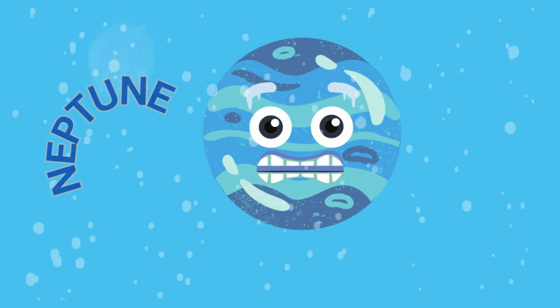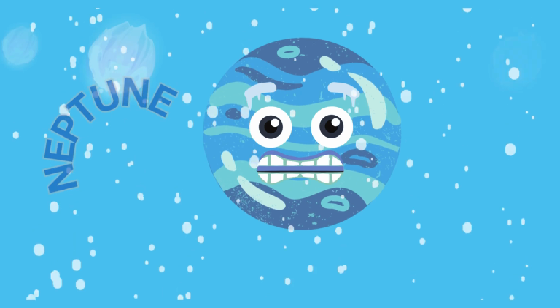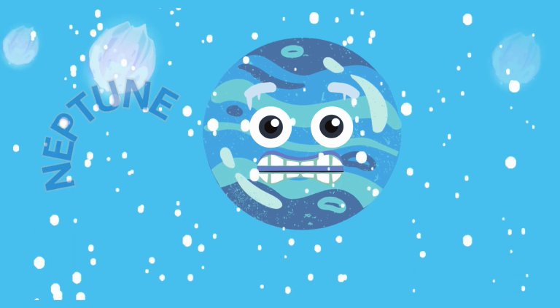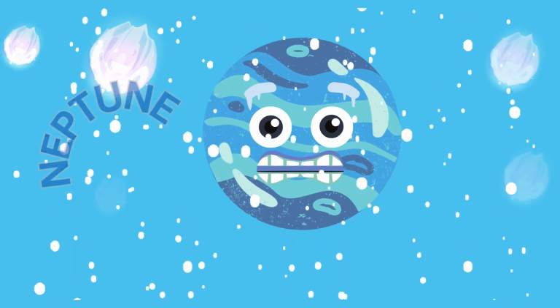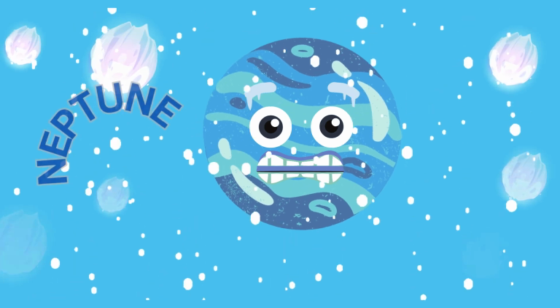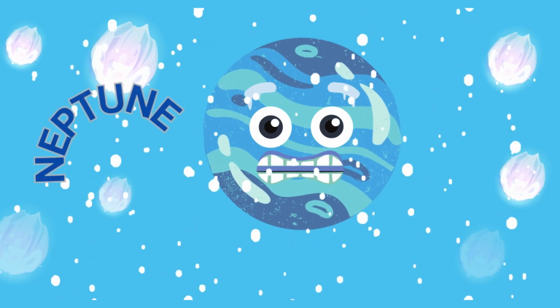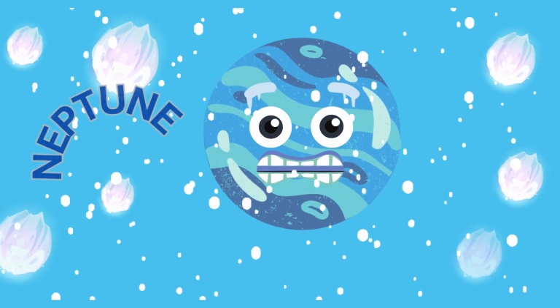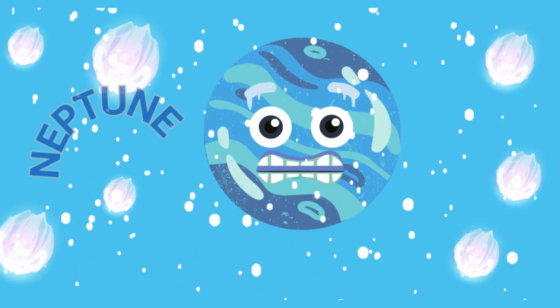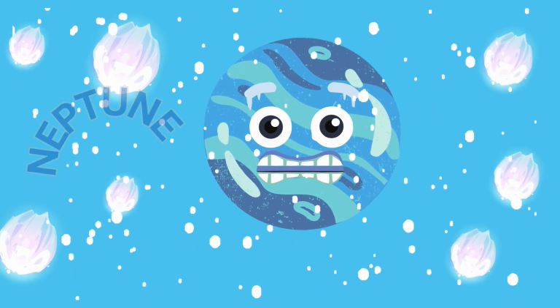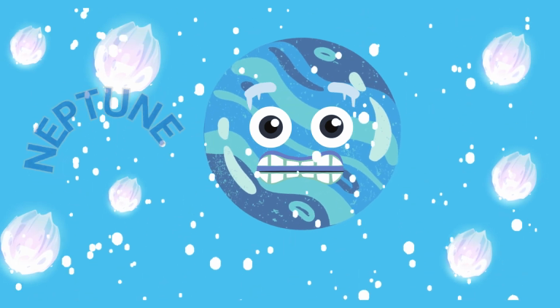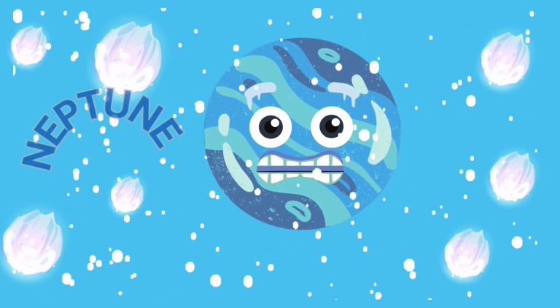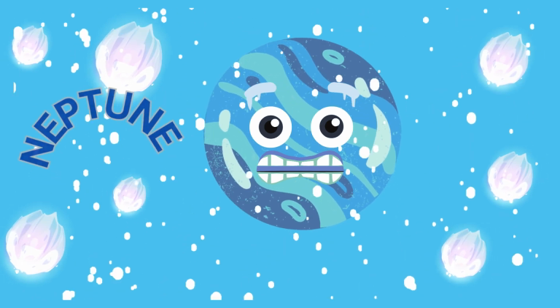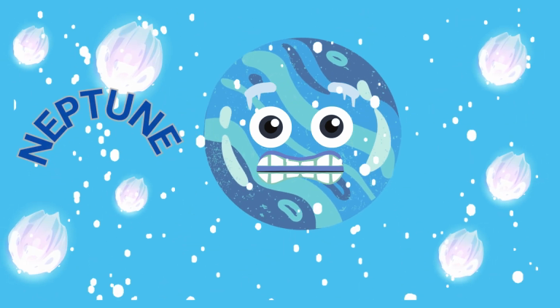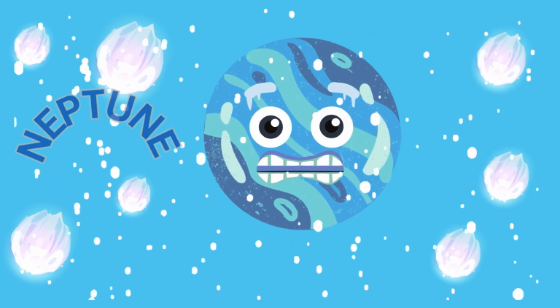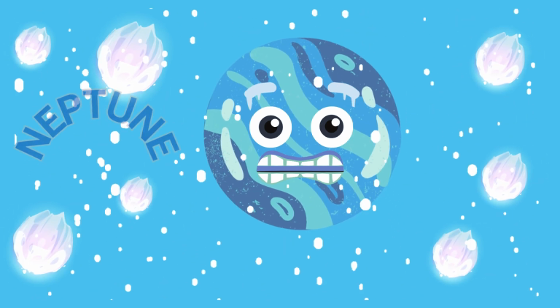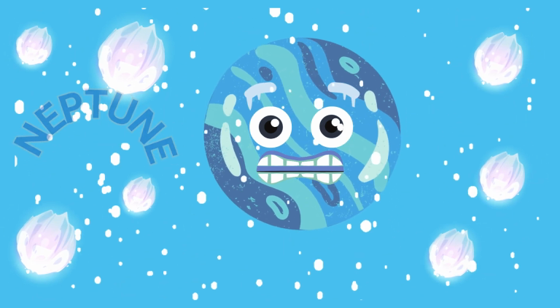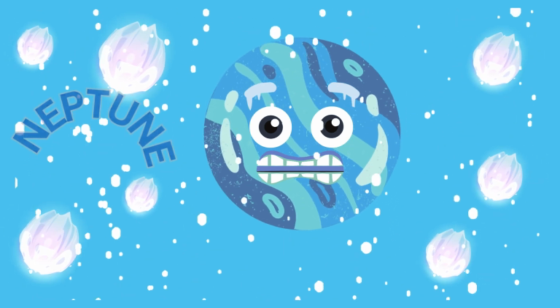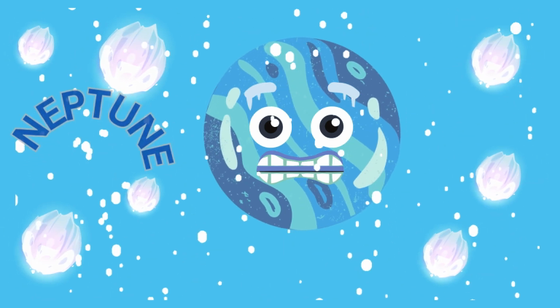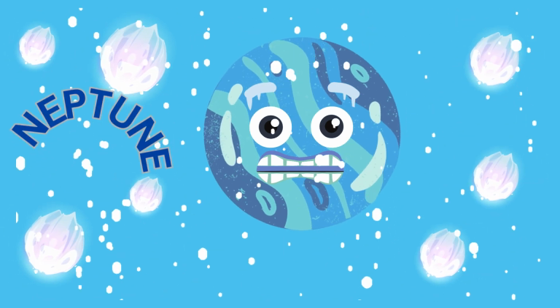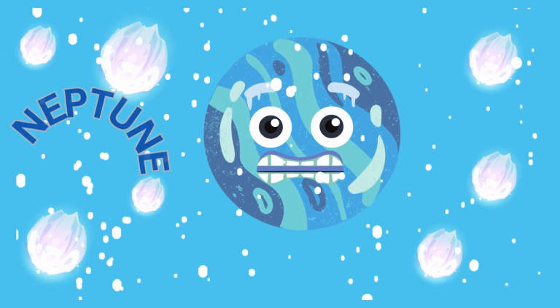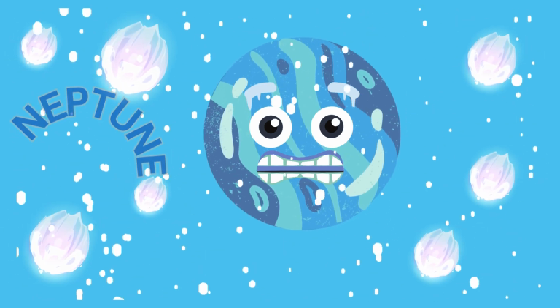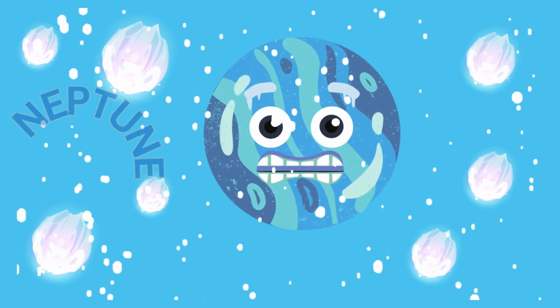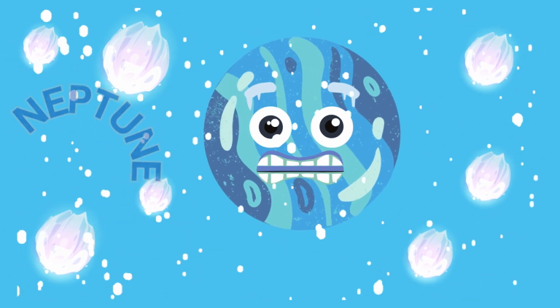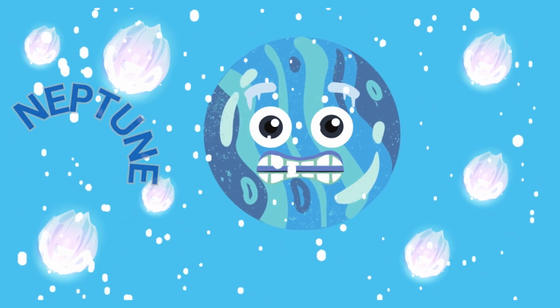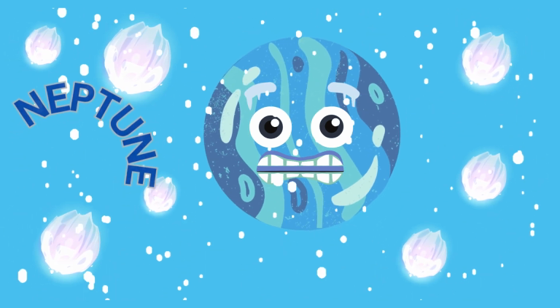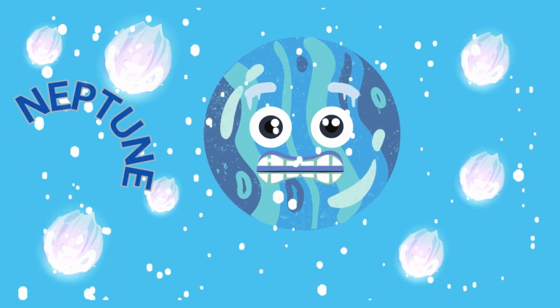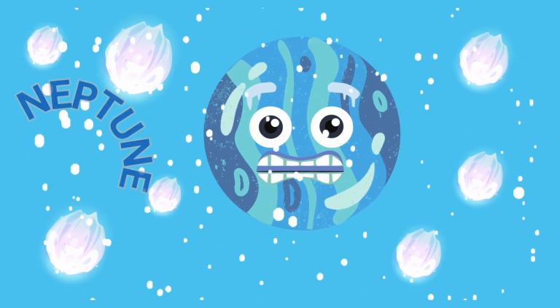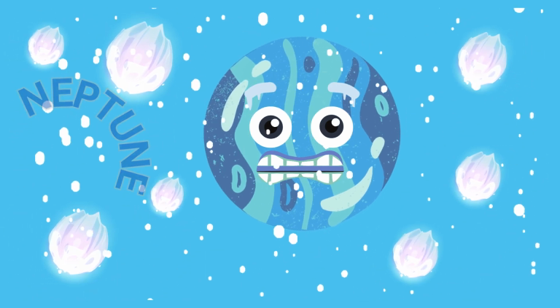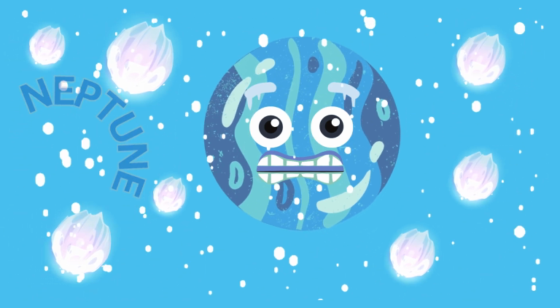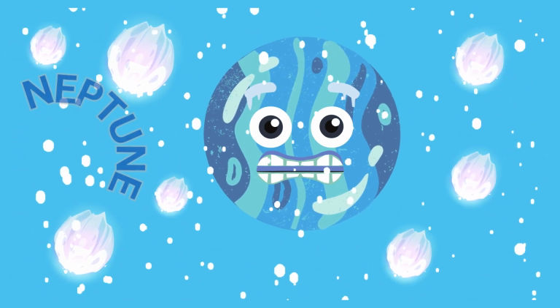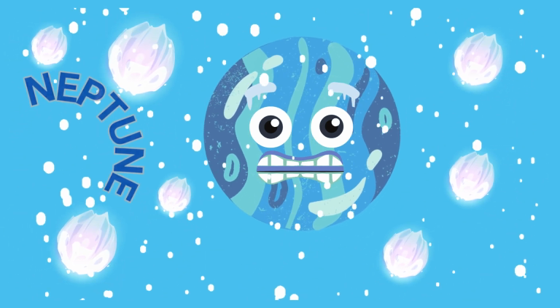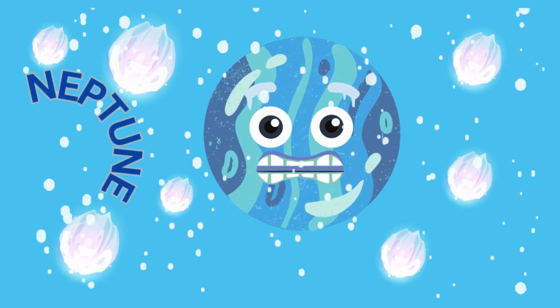Lastly, we reach Neptune, the blue giant. It's a frigid world with a windy atmosphere and icy storms.